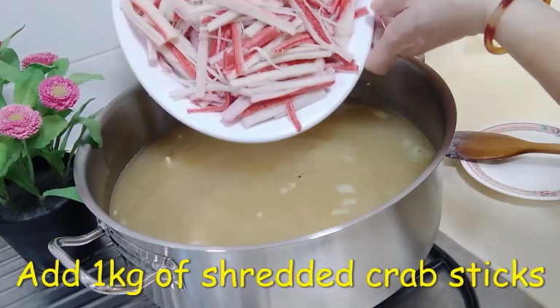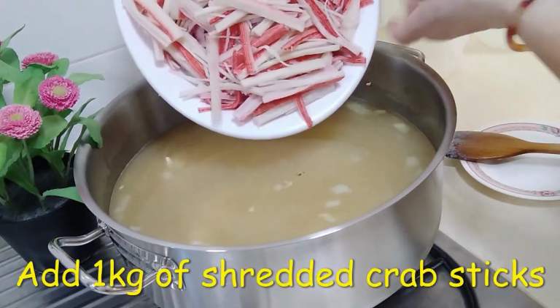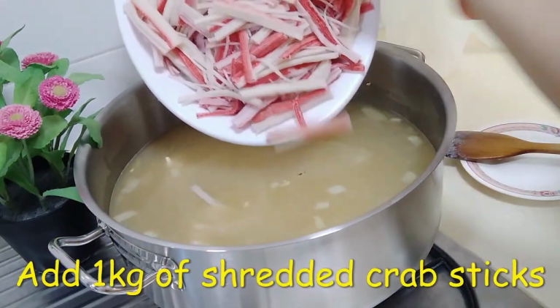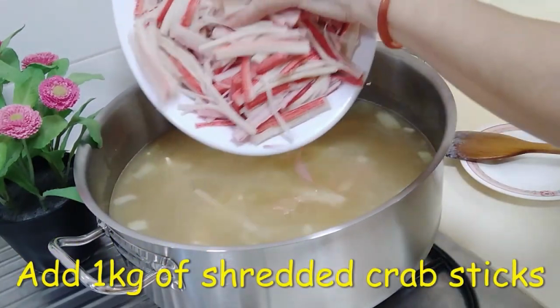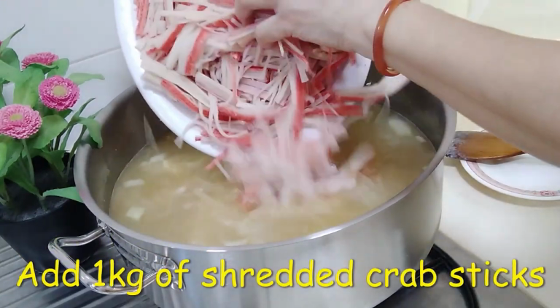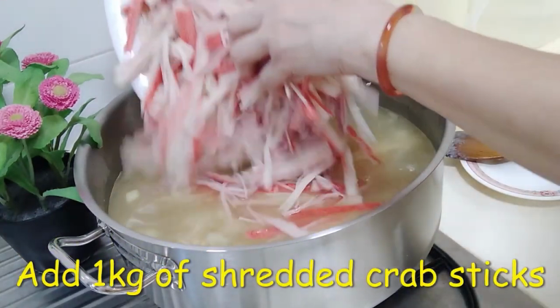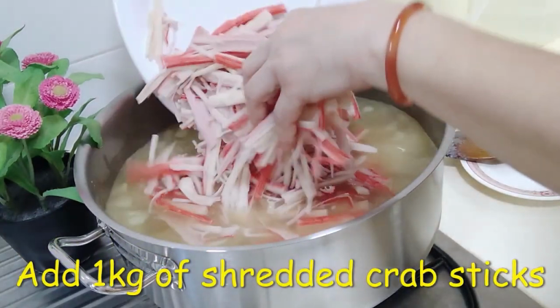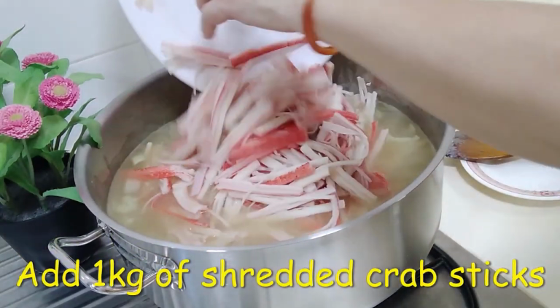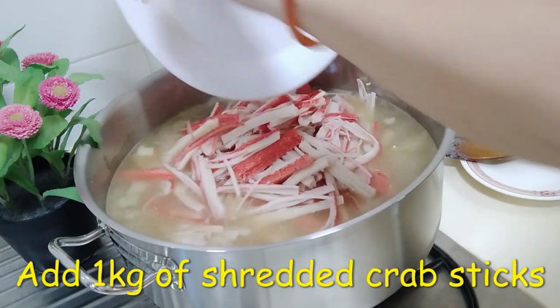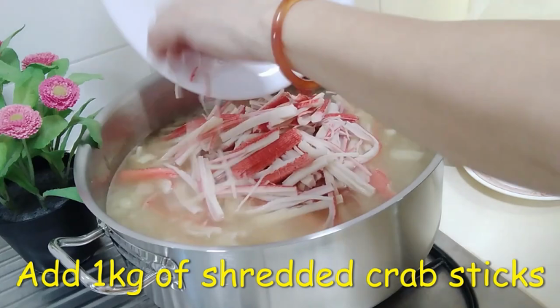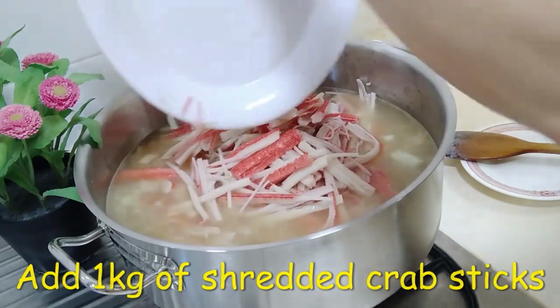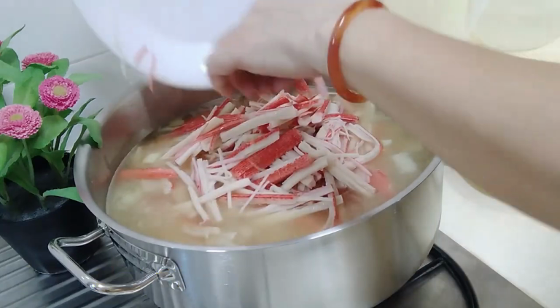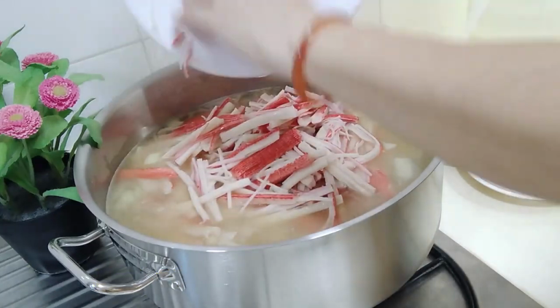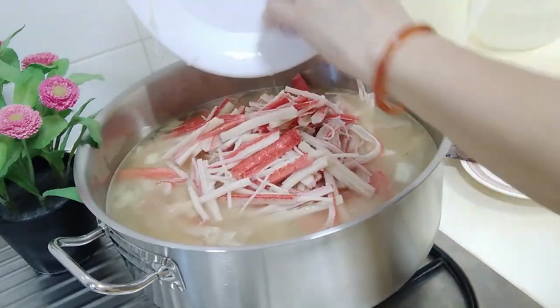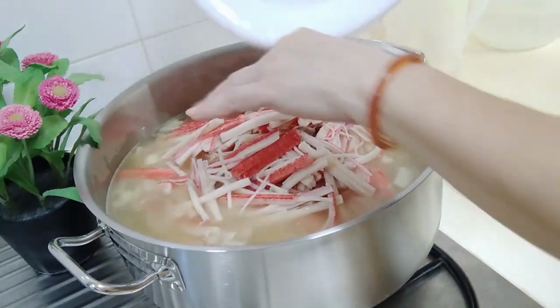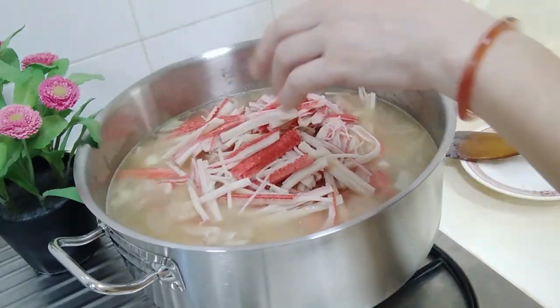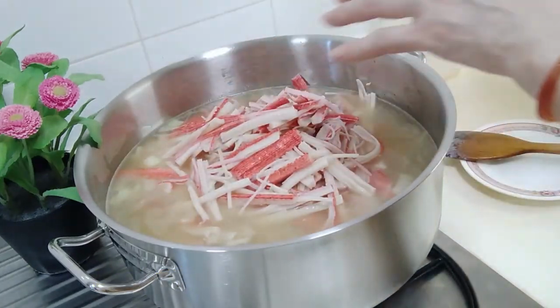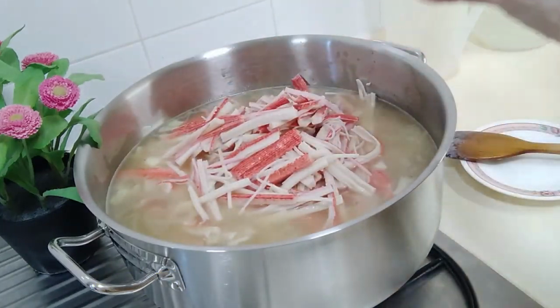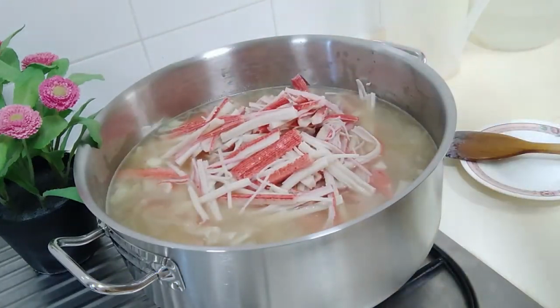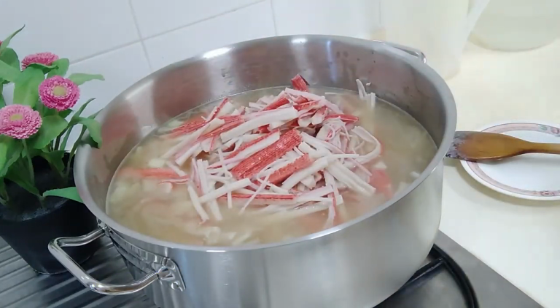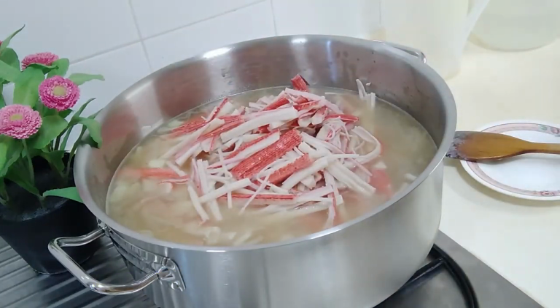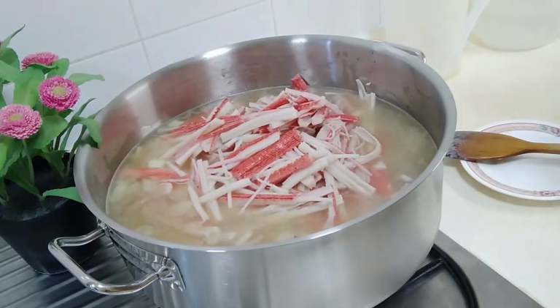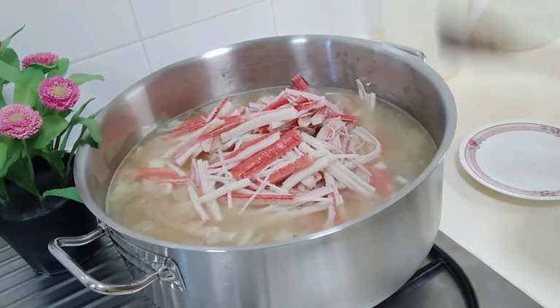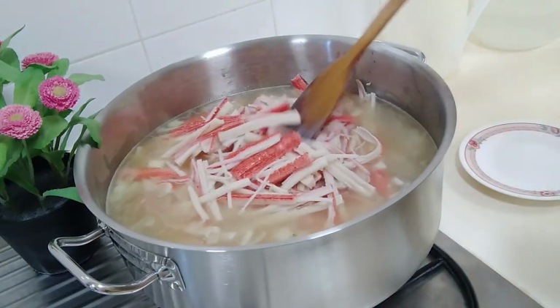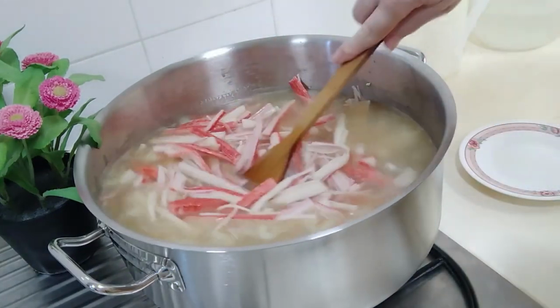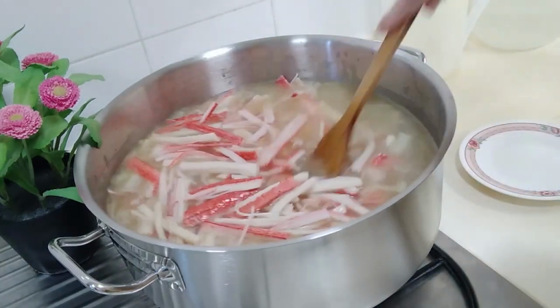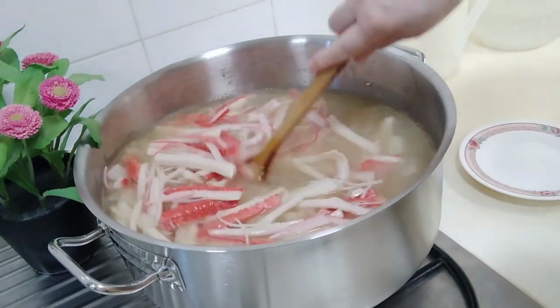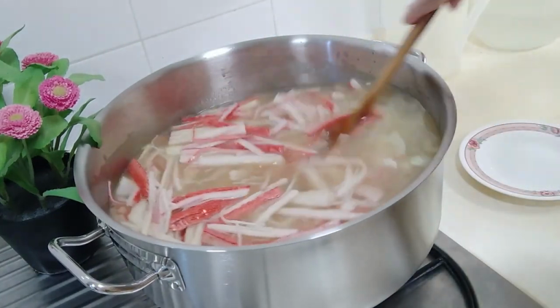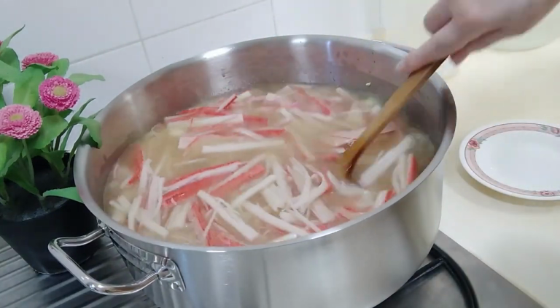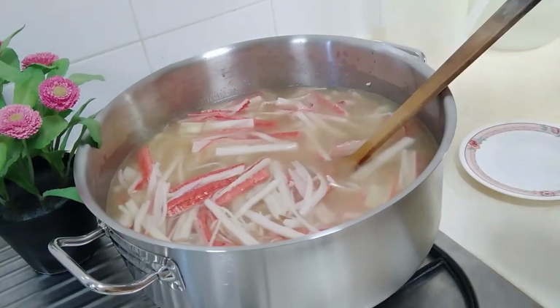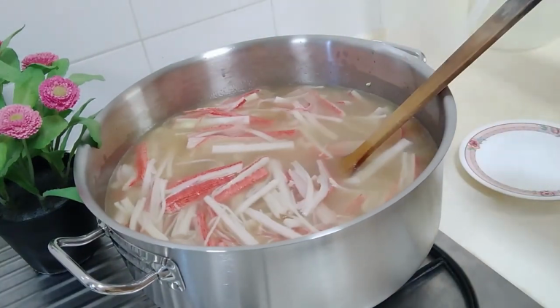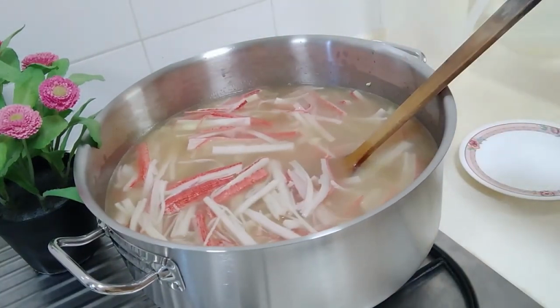Add 1 kg of shredded crab sticks and give it a good stir as well.